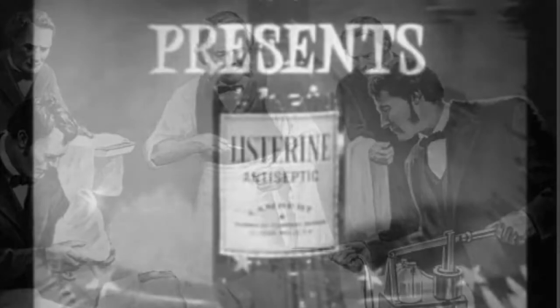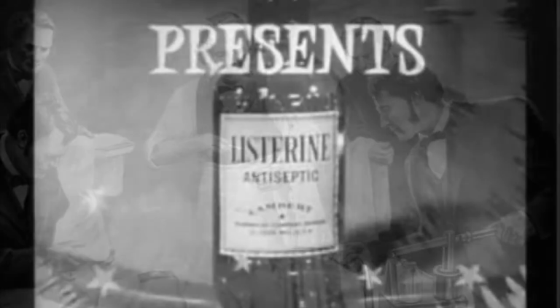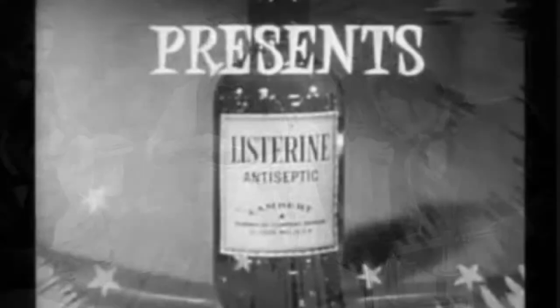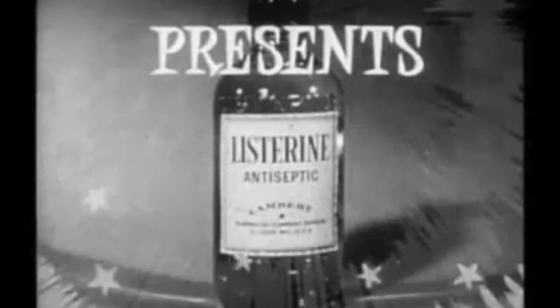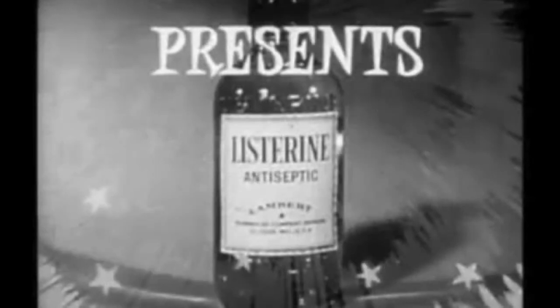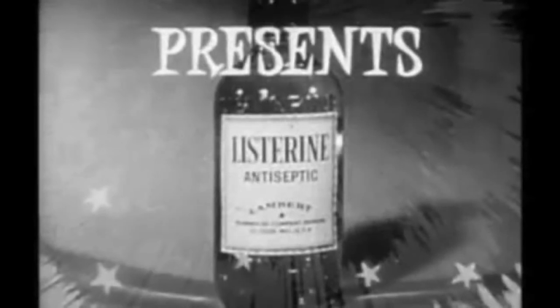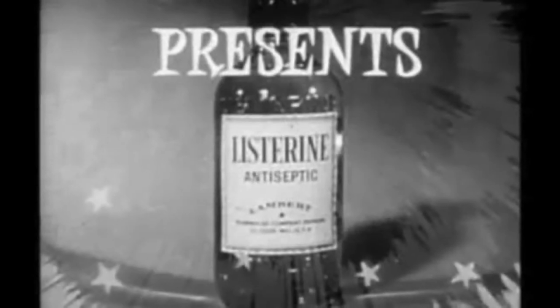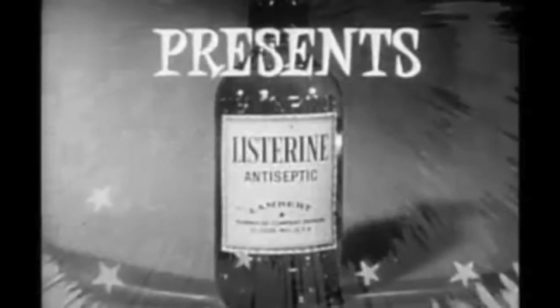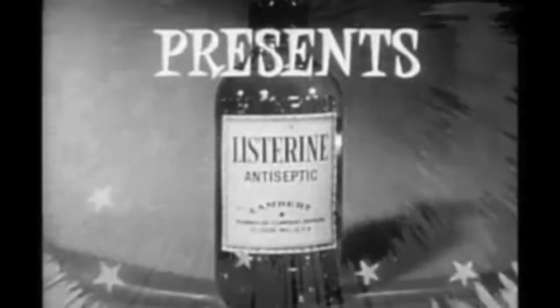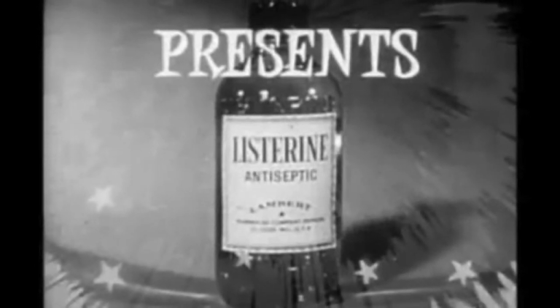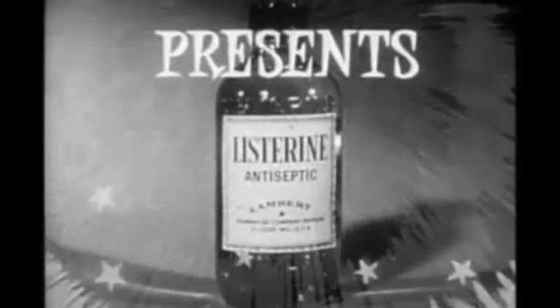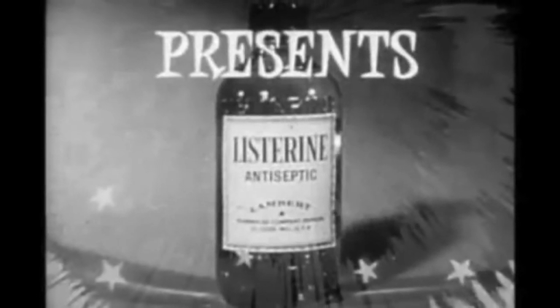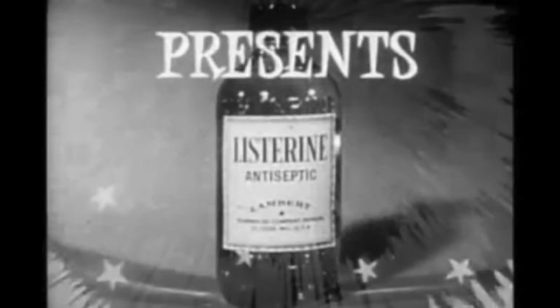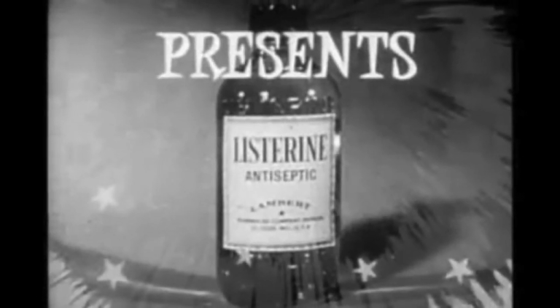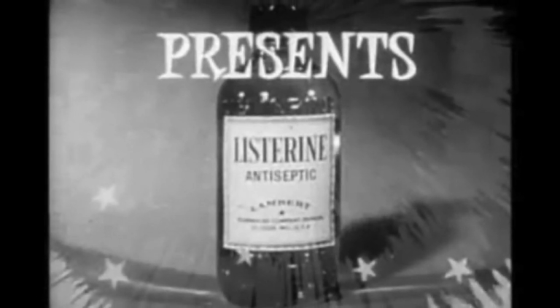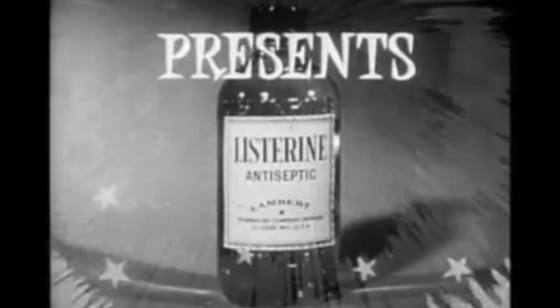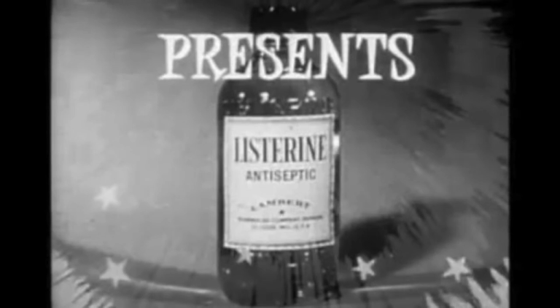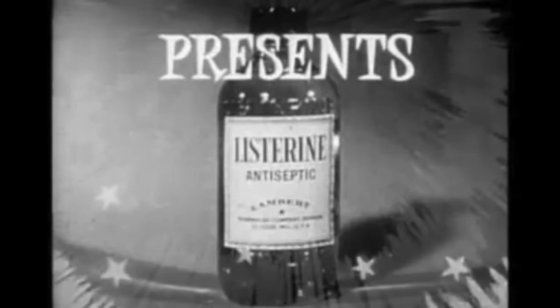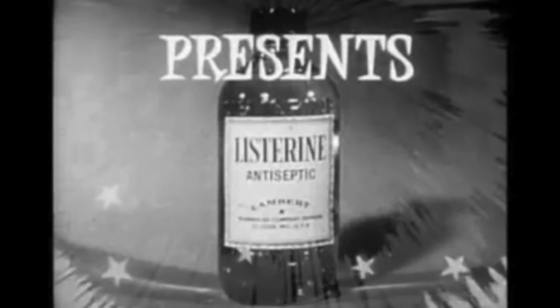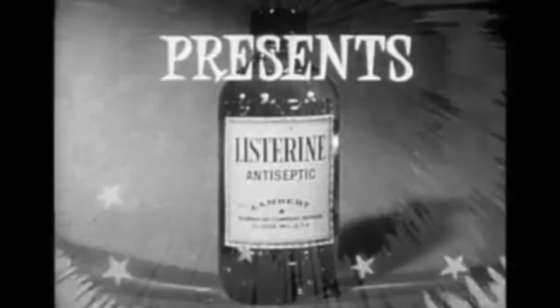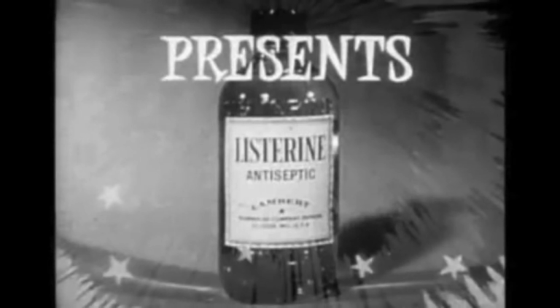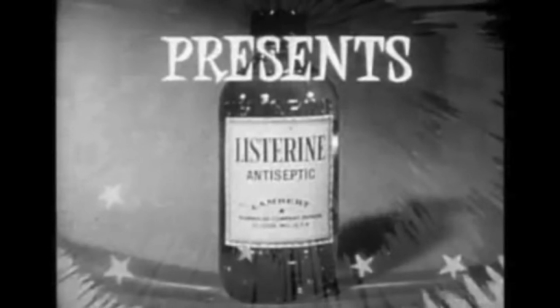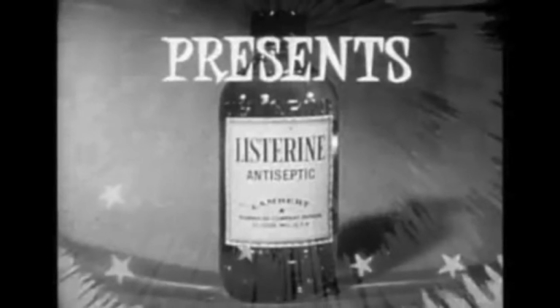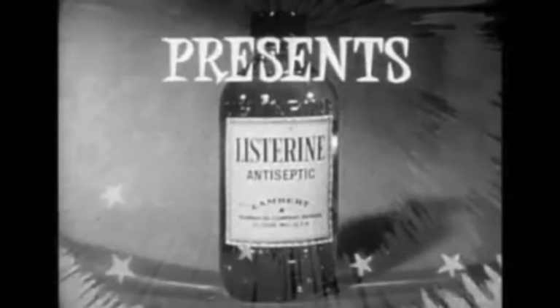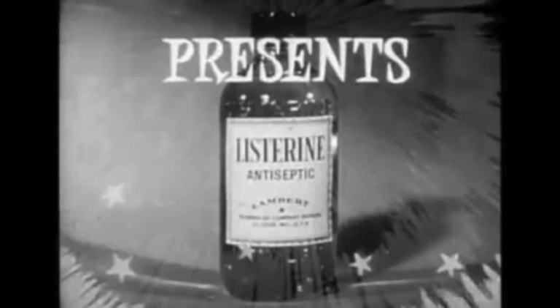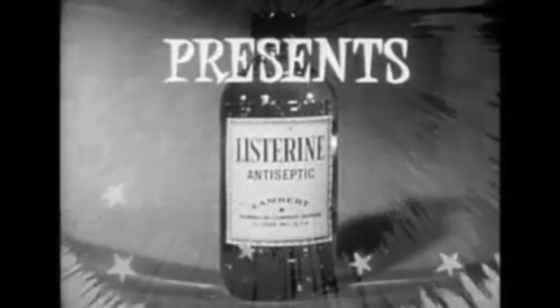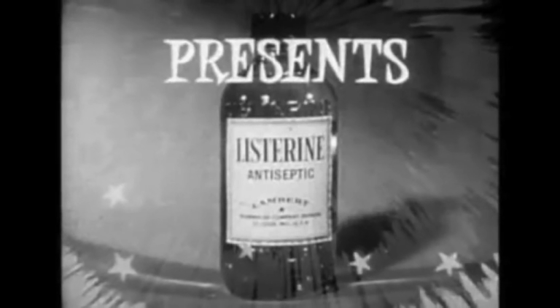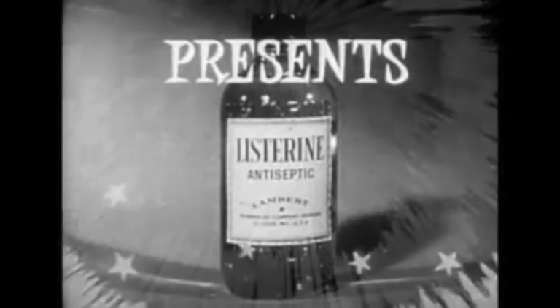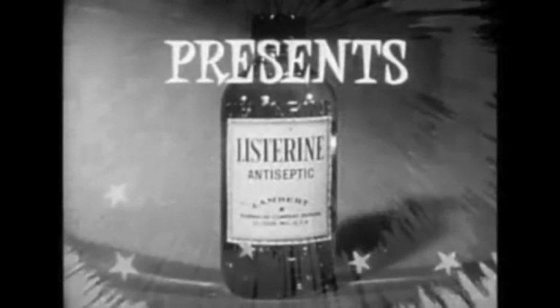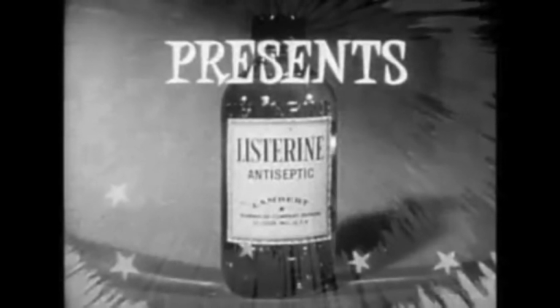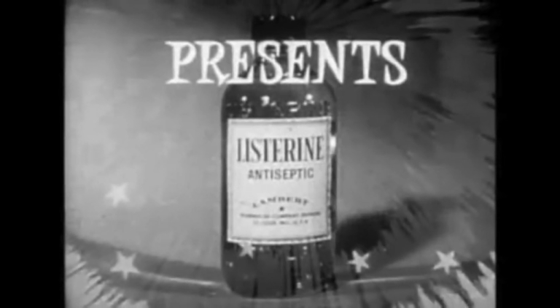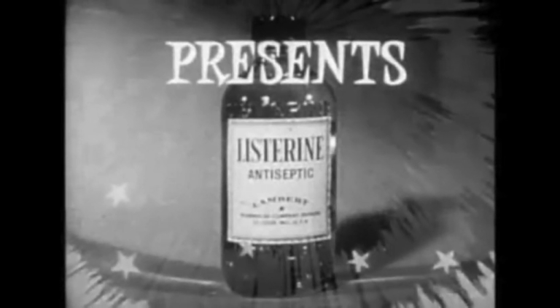With time, the medical community recognized the importance of his contributions. Lister went on to become president of the Royal Society, and he even had a popular product named in his honor.